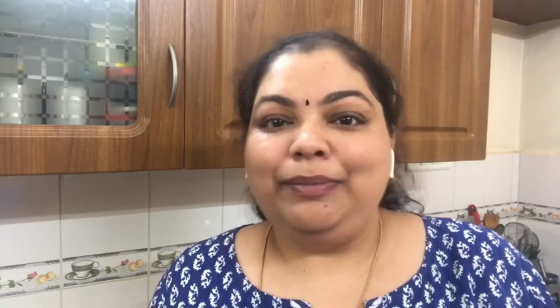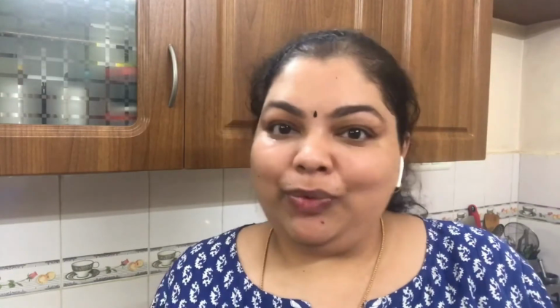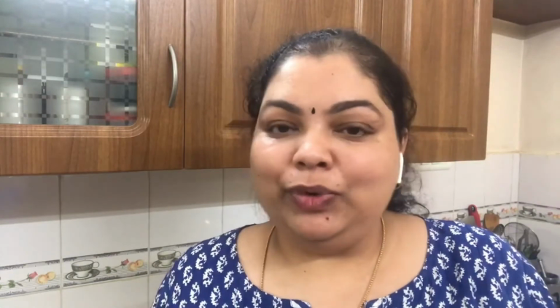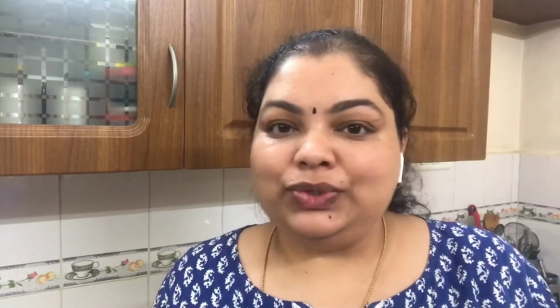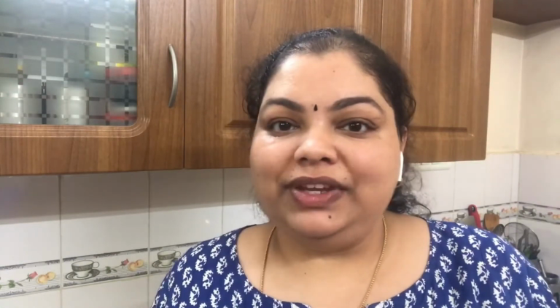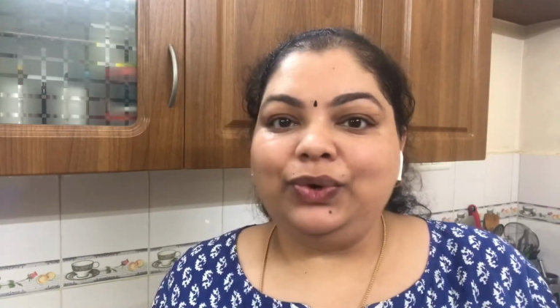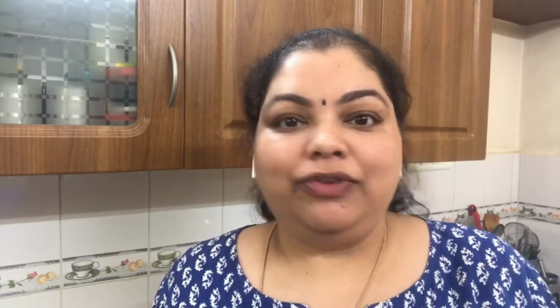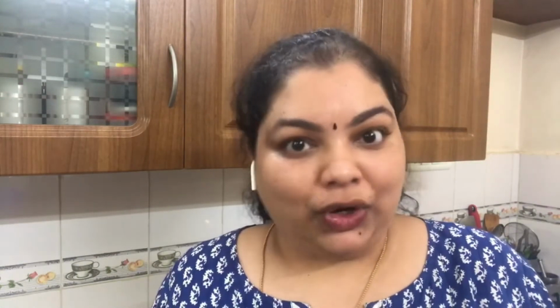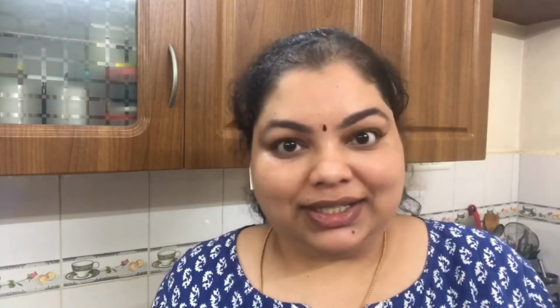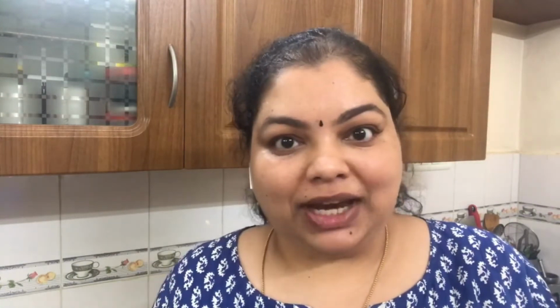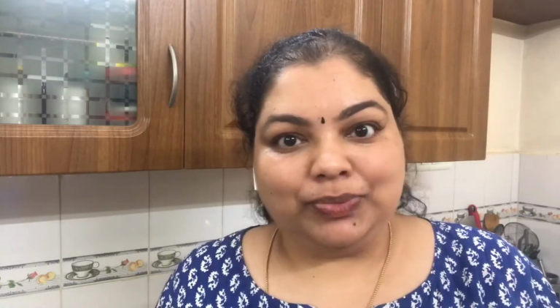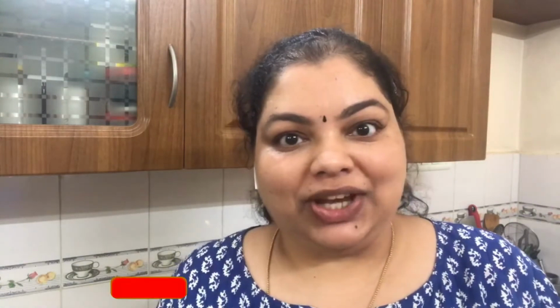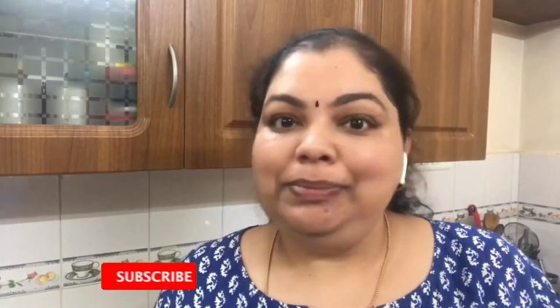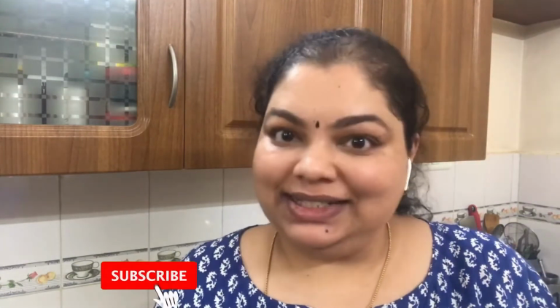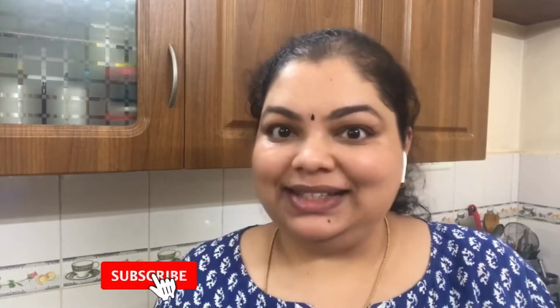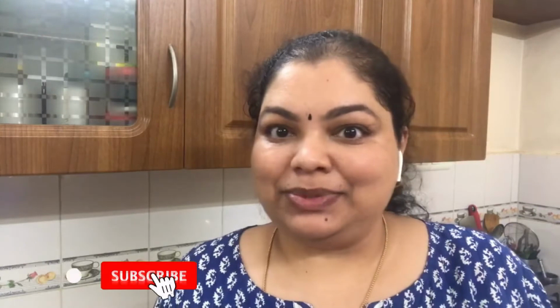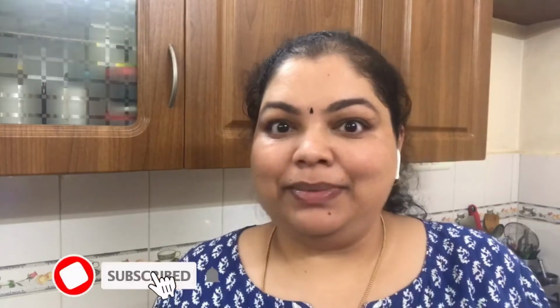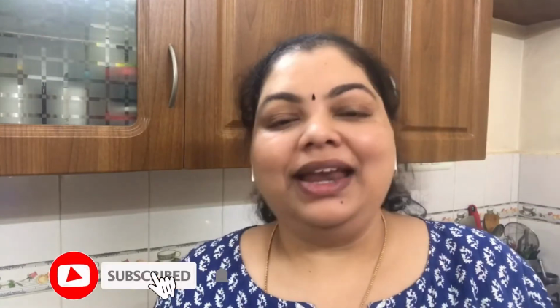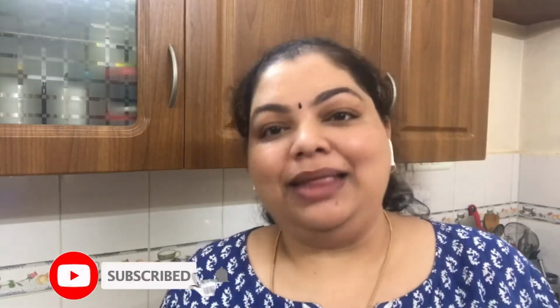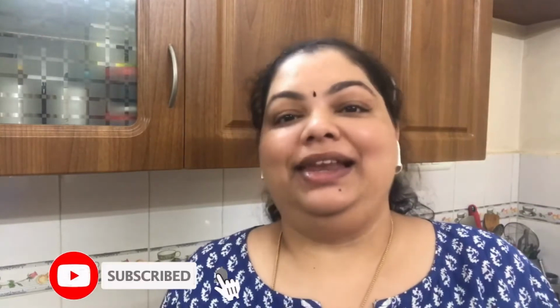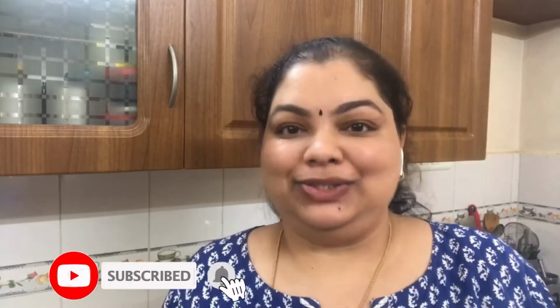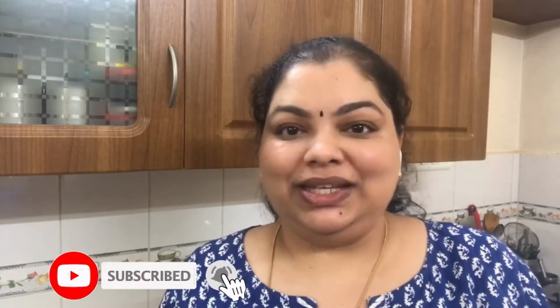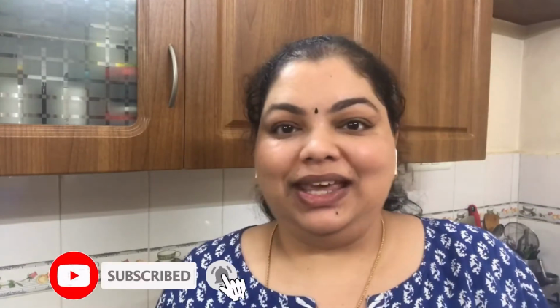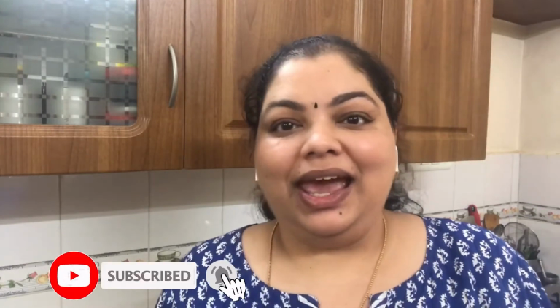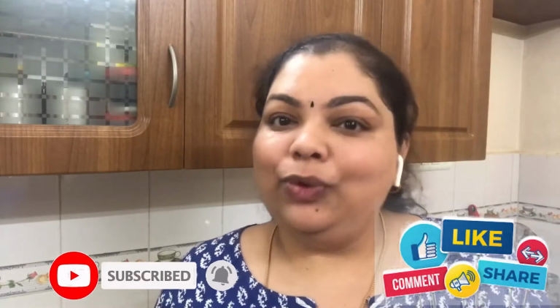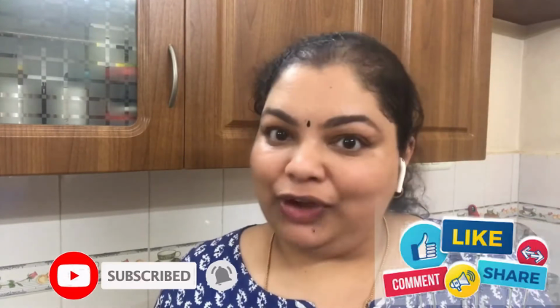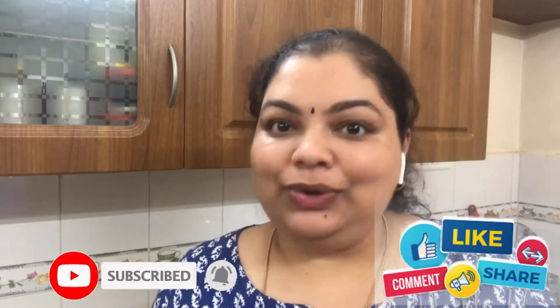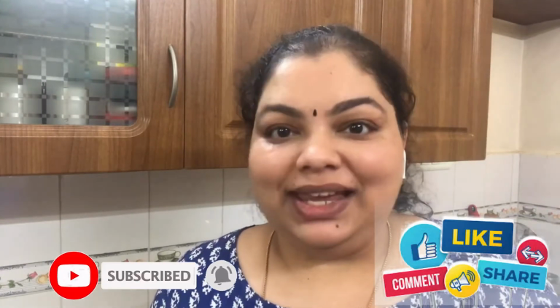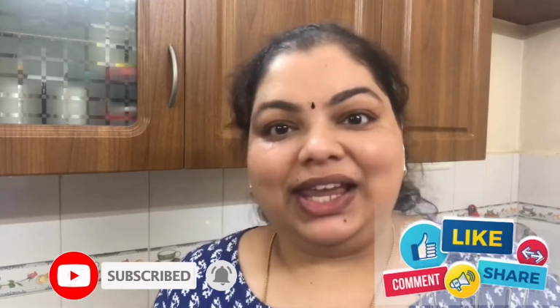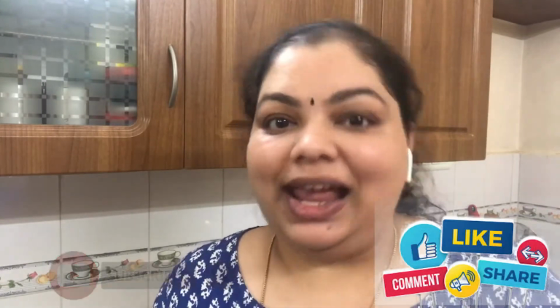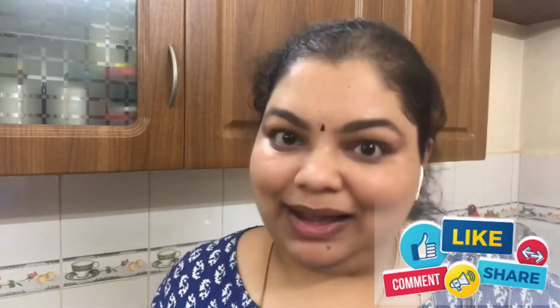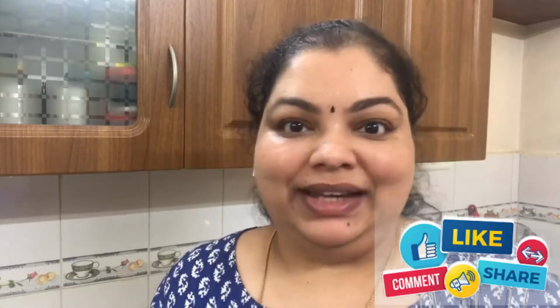Before we move into the video, if you have not yet subscribed to my channel, please click the subscribe button and the bell icon. And don't forget to like, share, and comment.